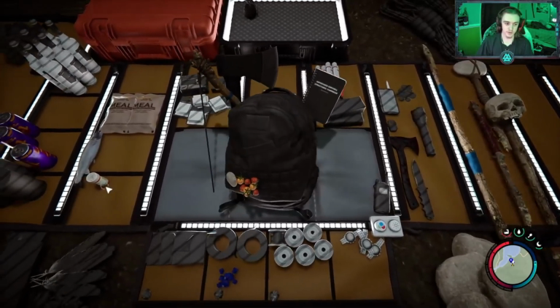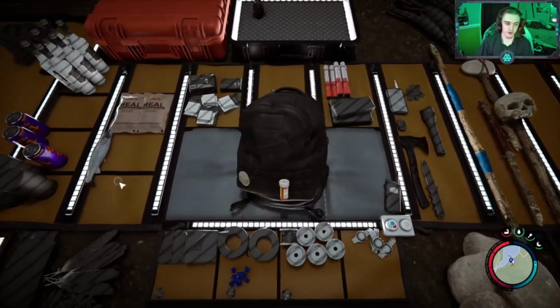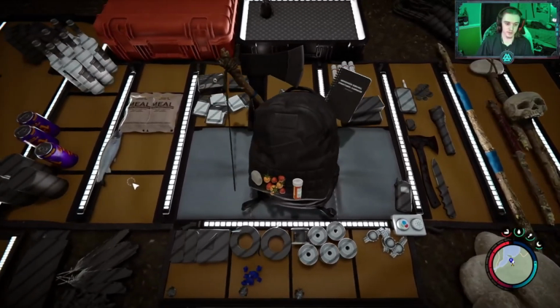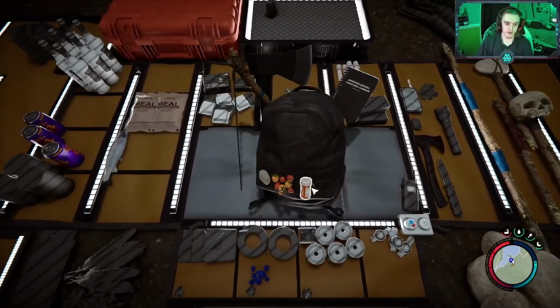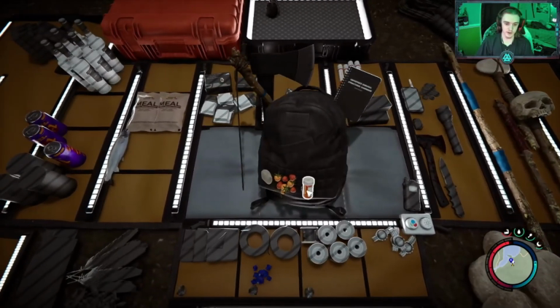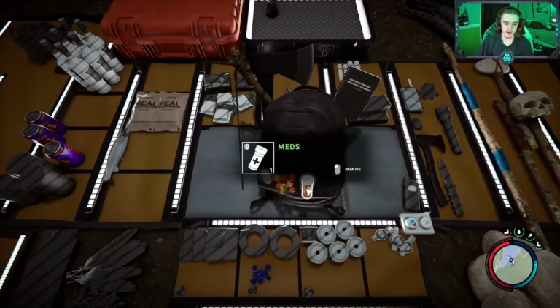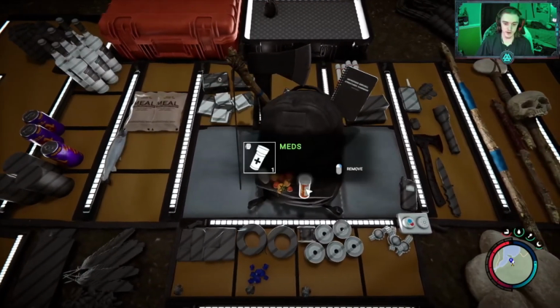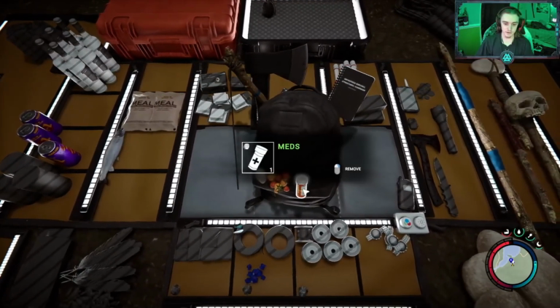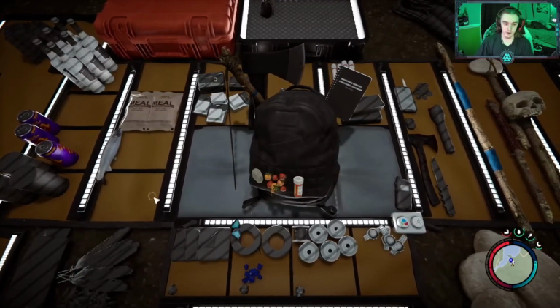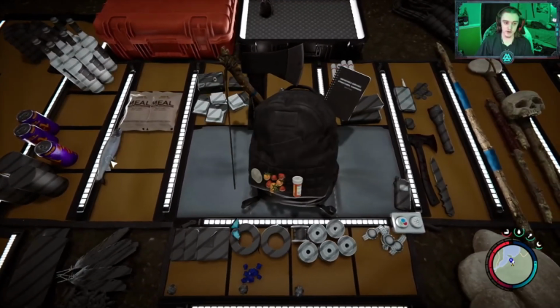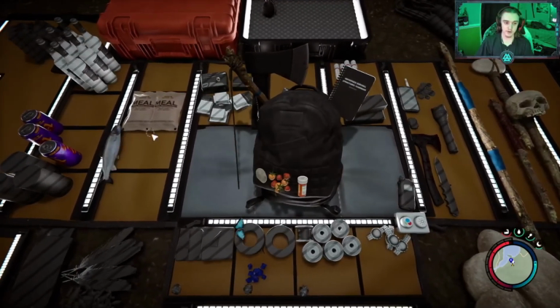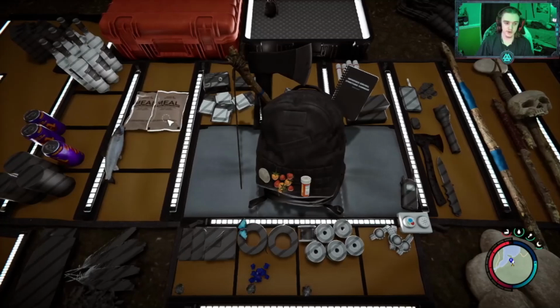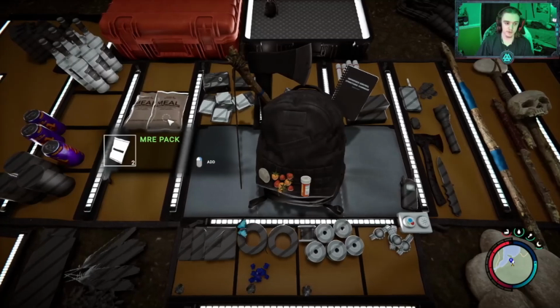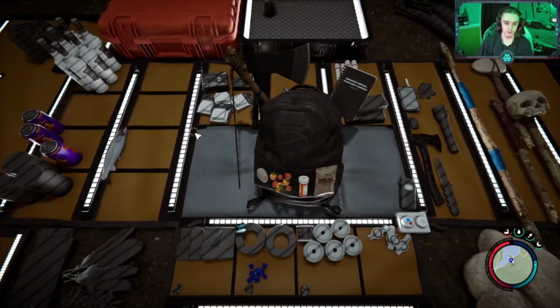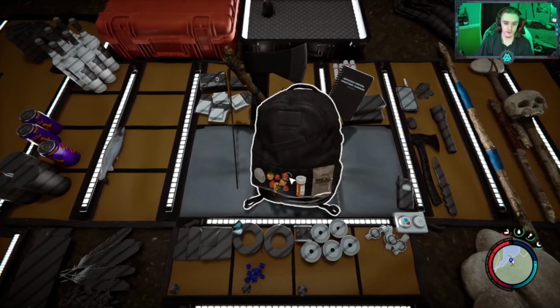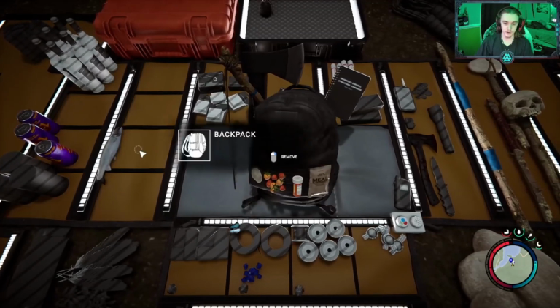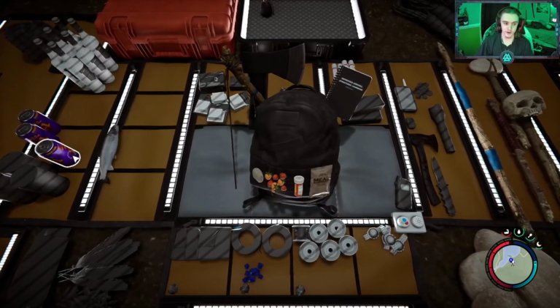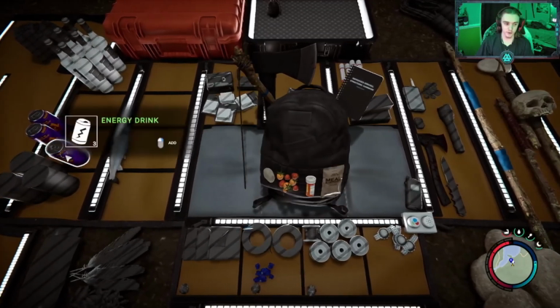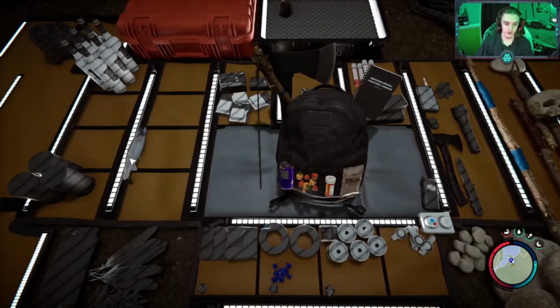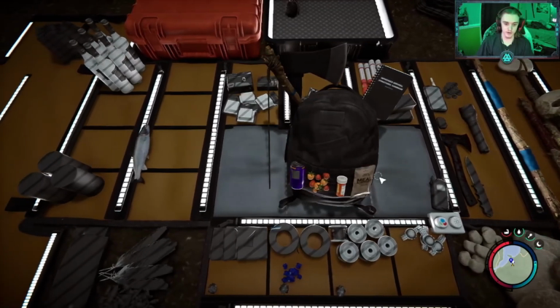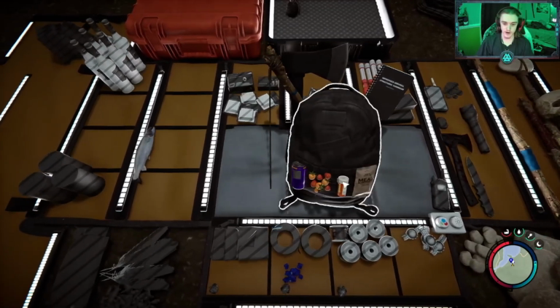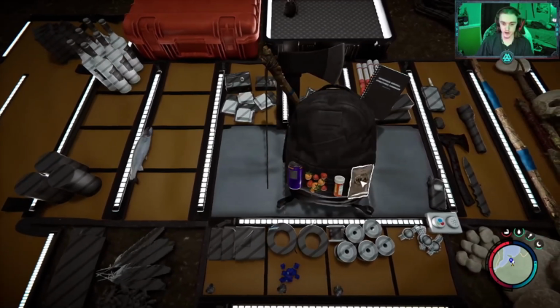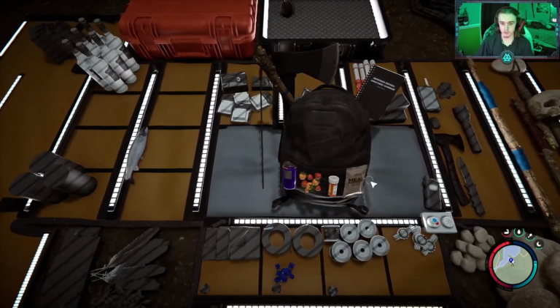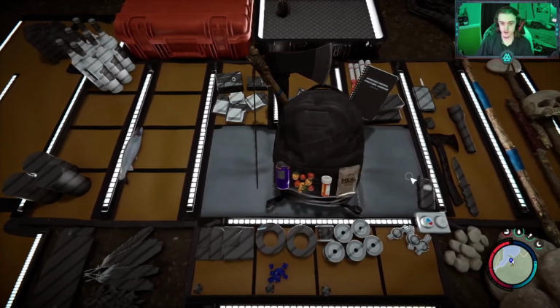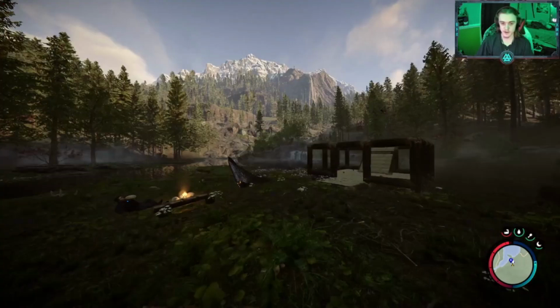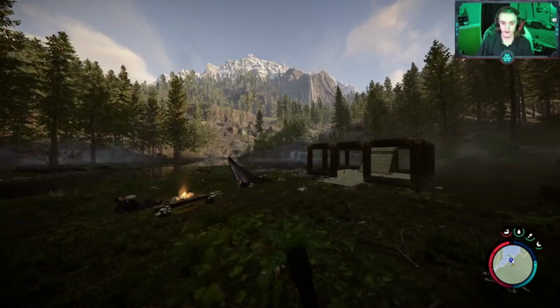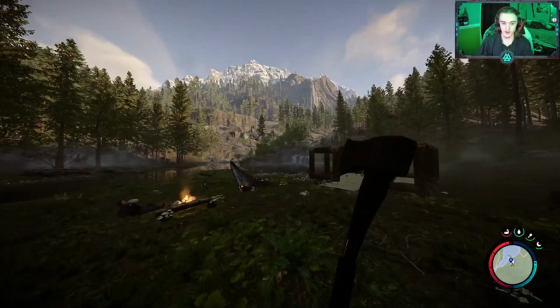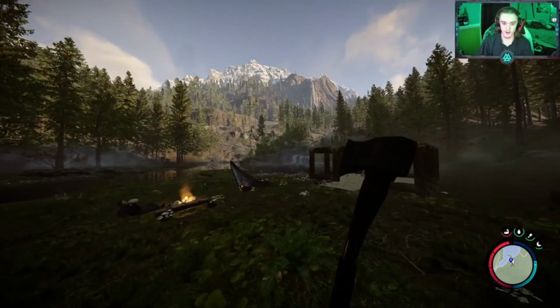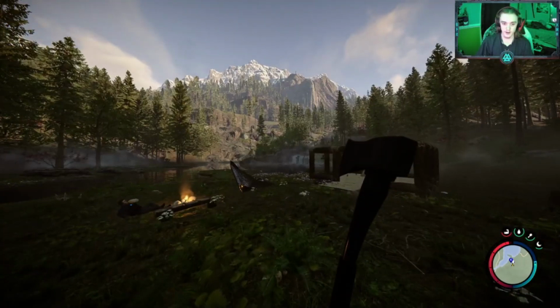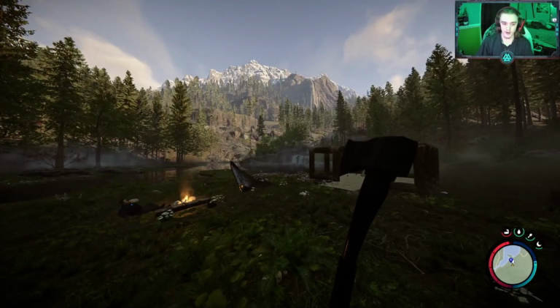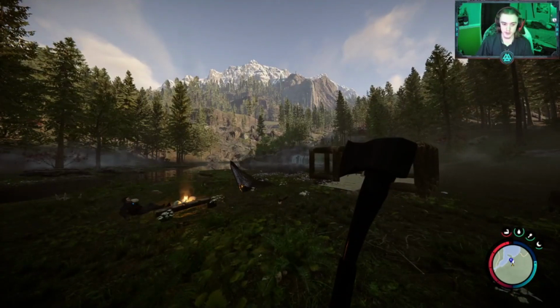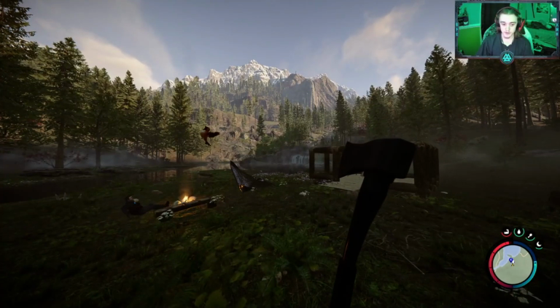But you can also put stuff like meds on here for quick use, if you want to put your food on there for quick use, a drink — you can put stuff like that. It adds to your inventory.